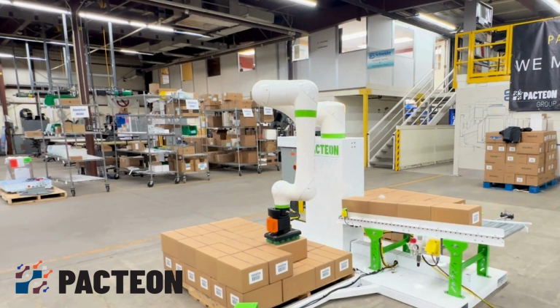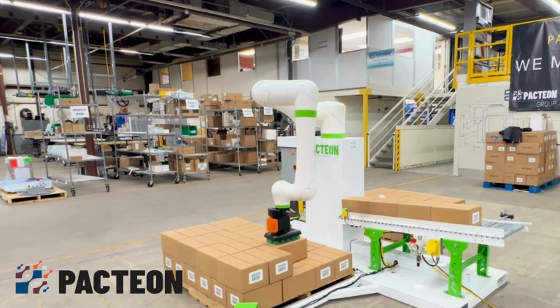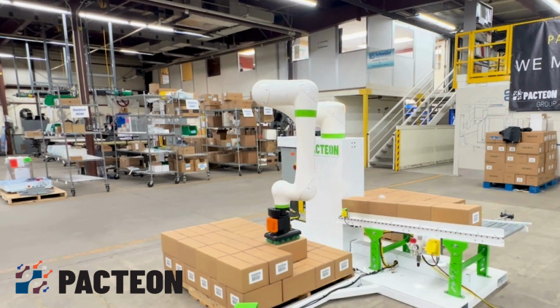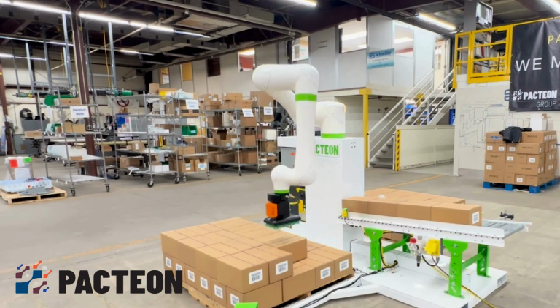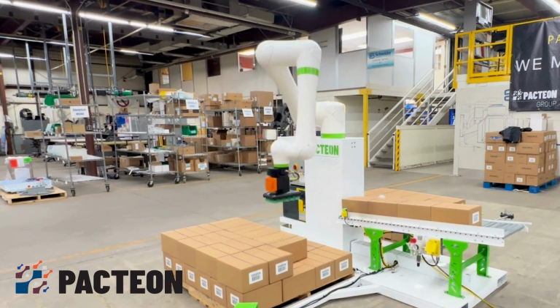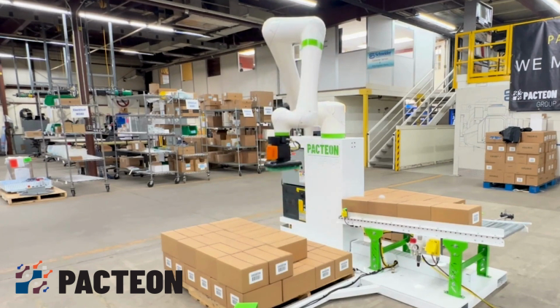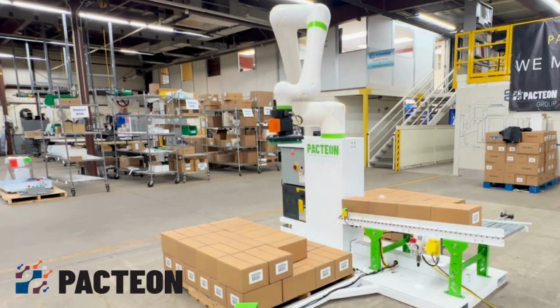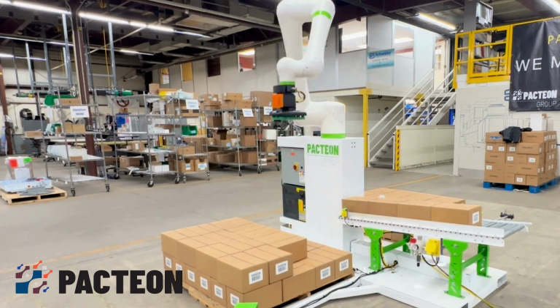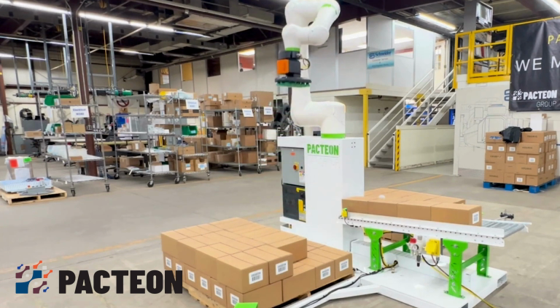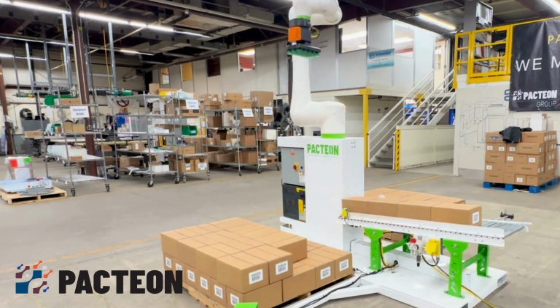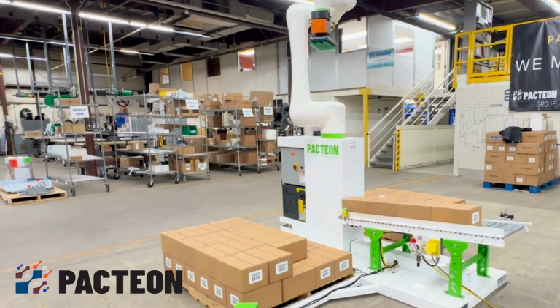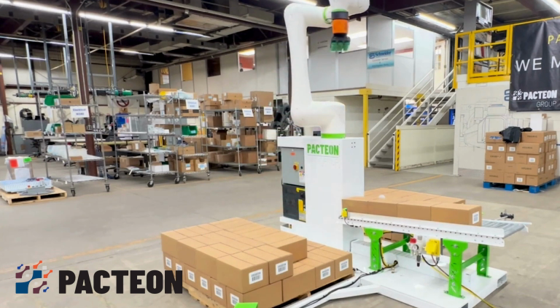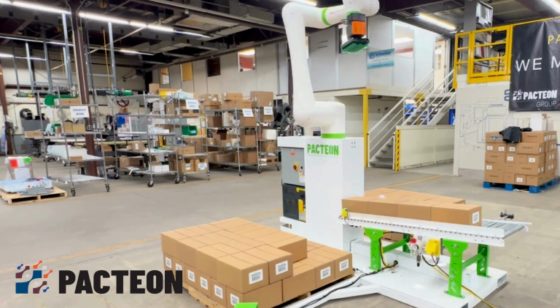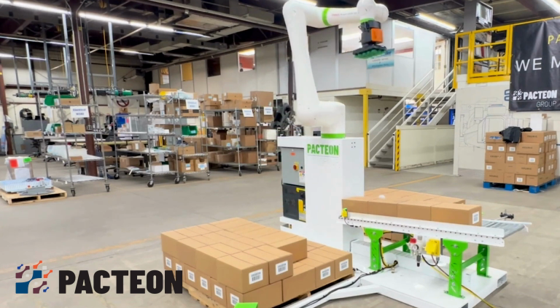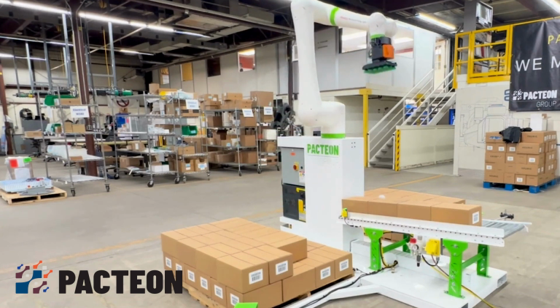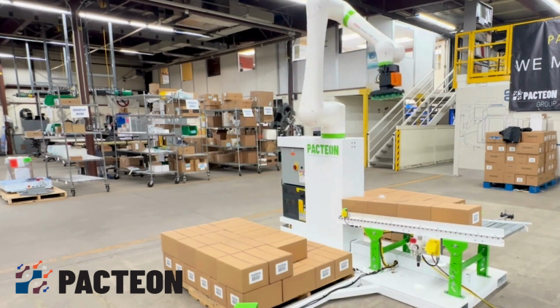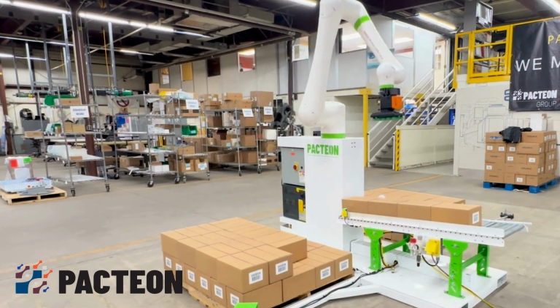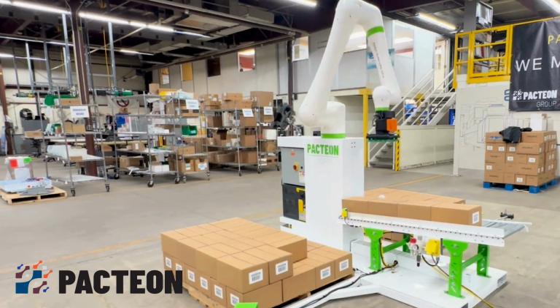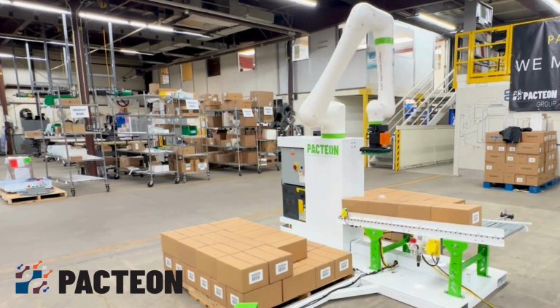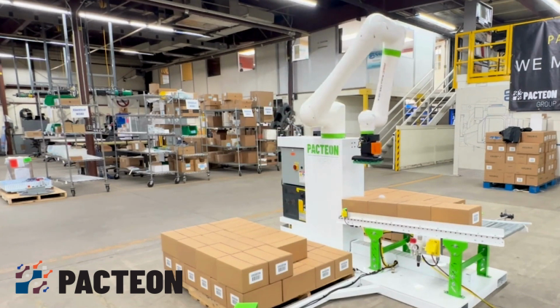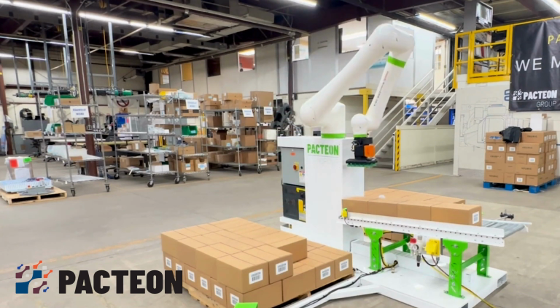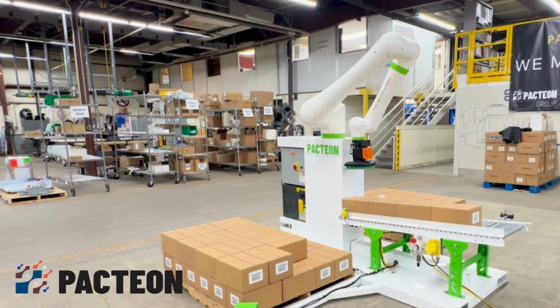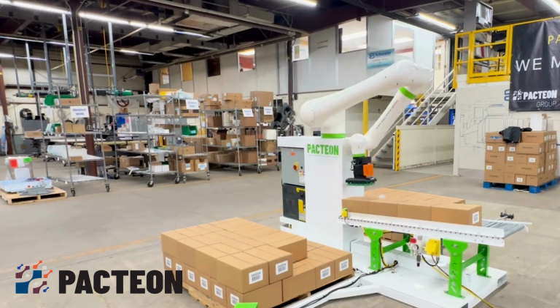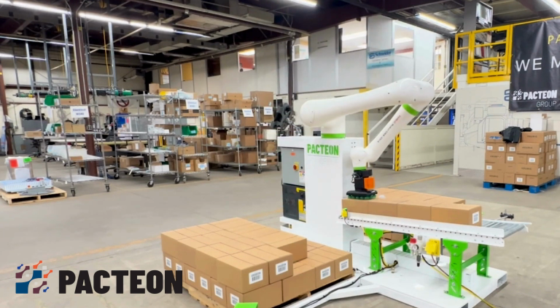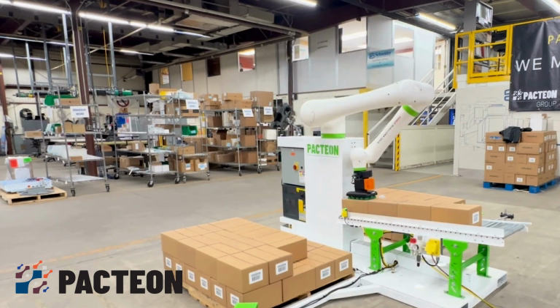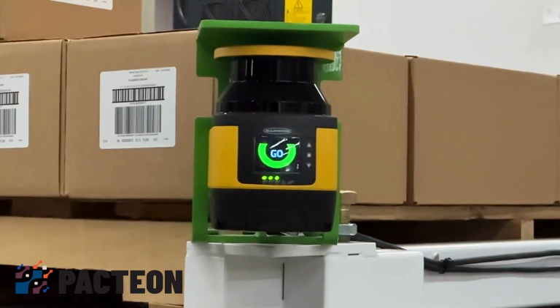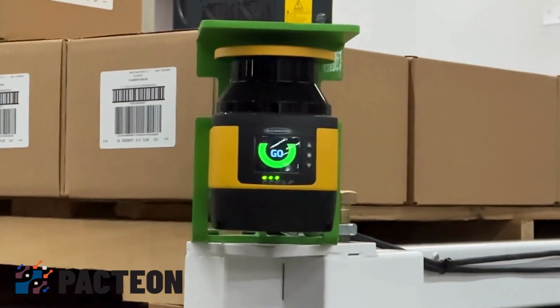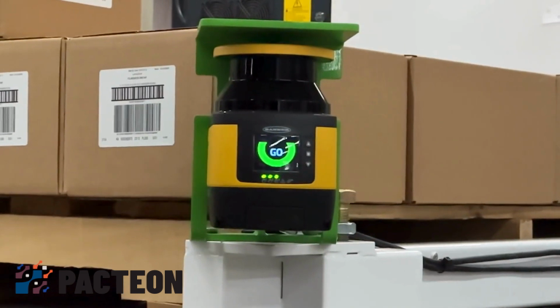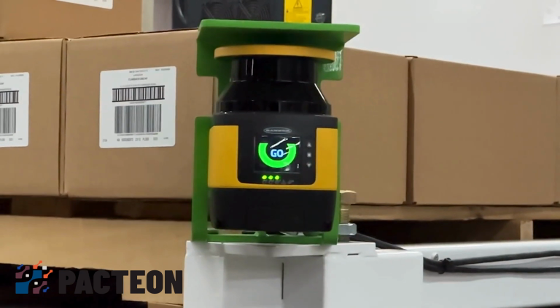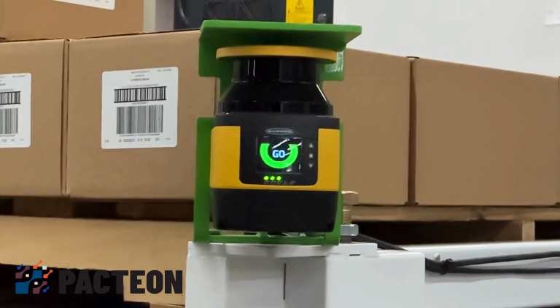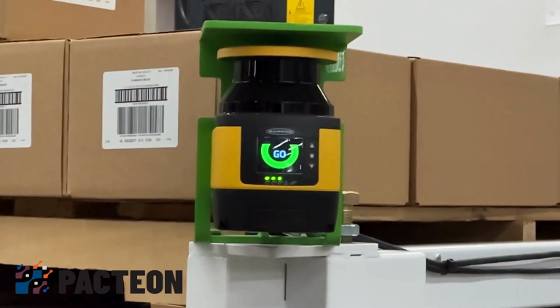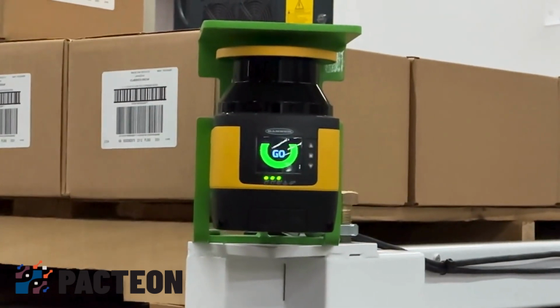Co-bots excel at repetitive and physically demanding tasks and can adapt to changing production needs quickly, making them flexible and efficient.